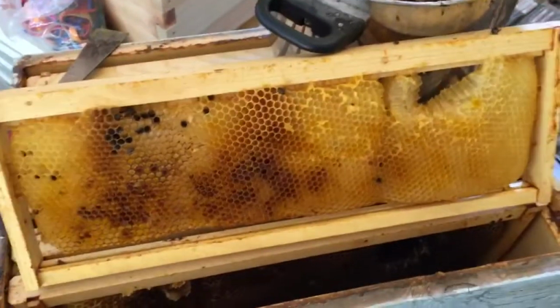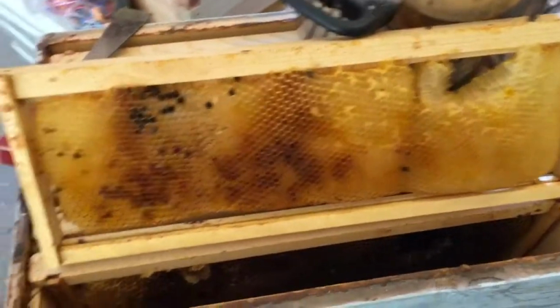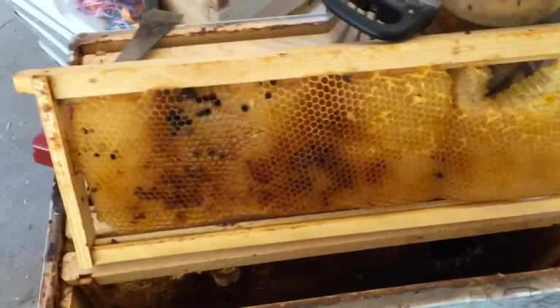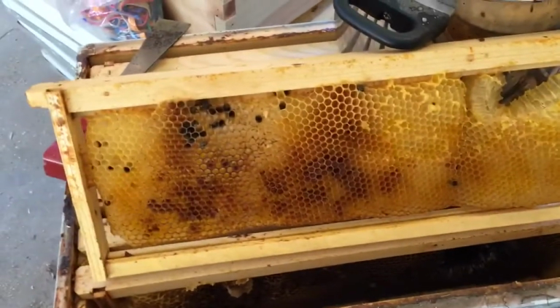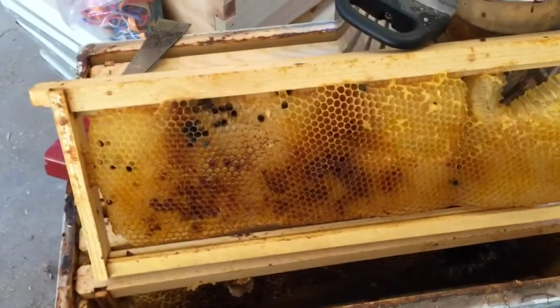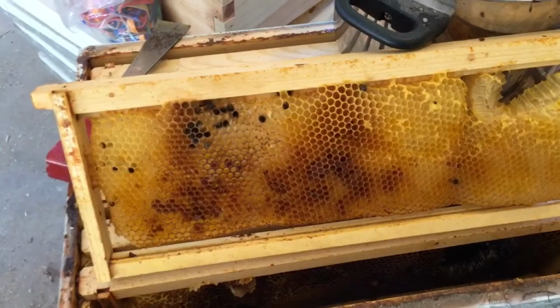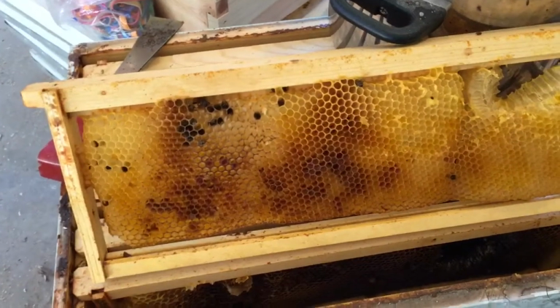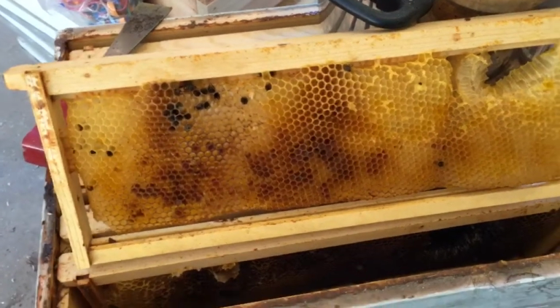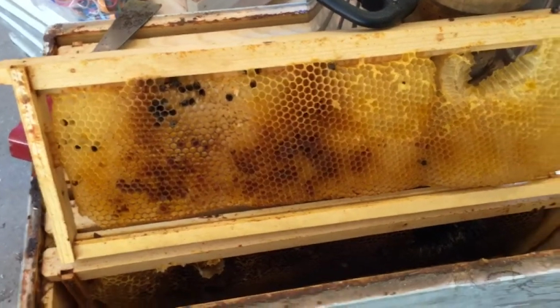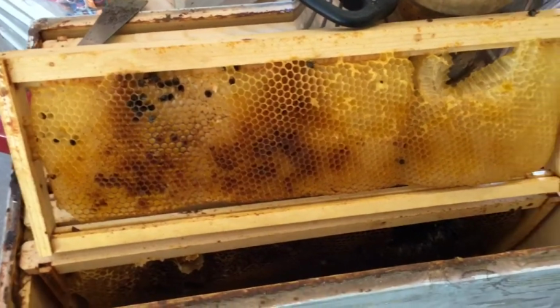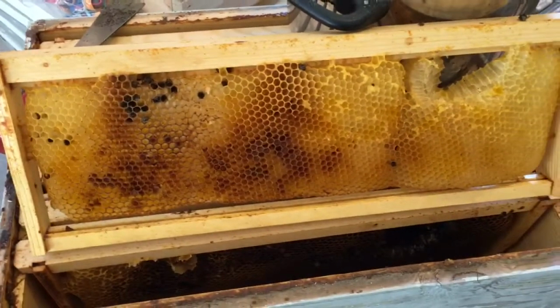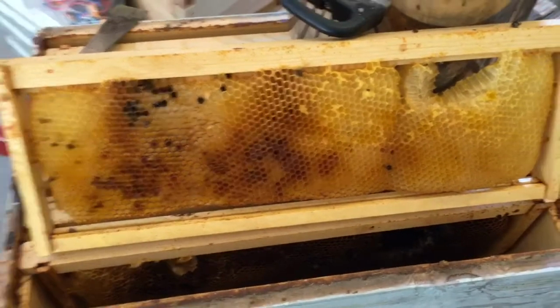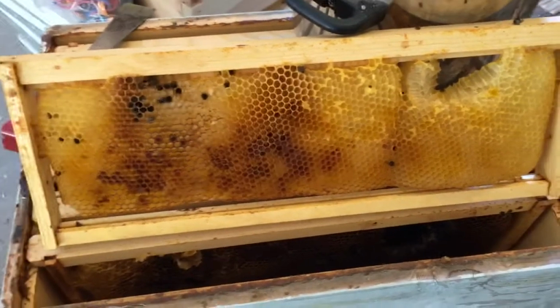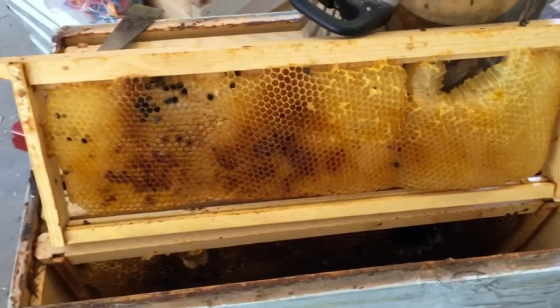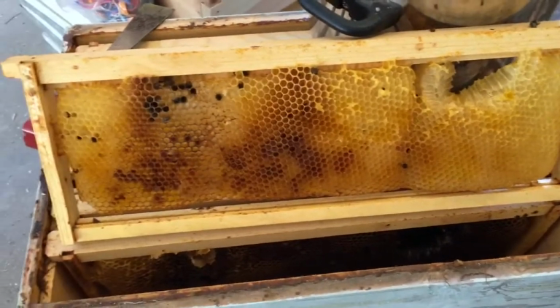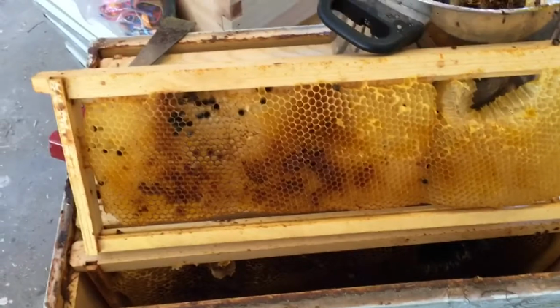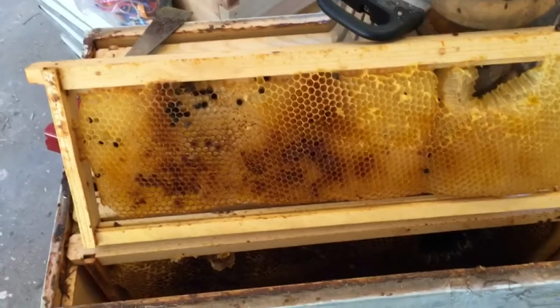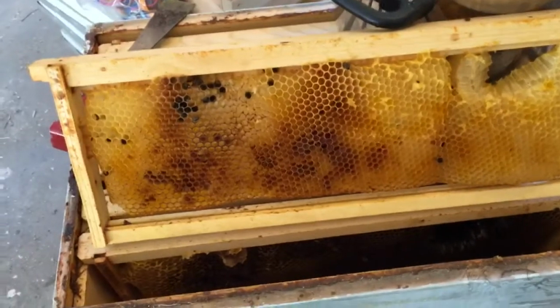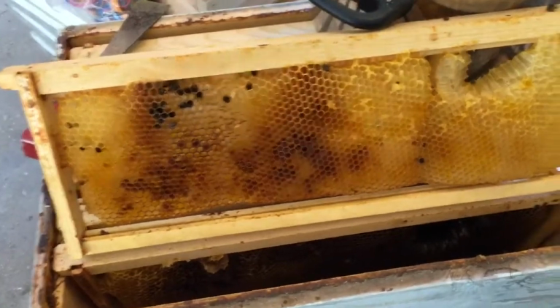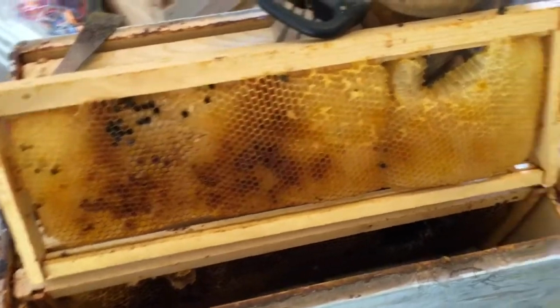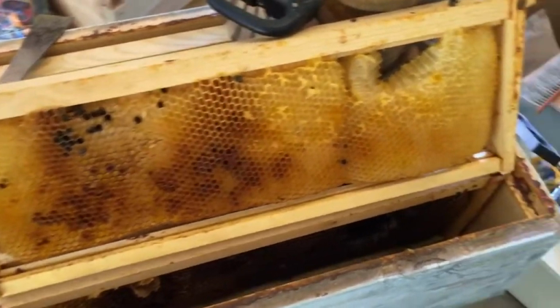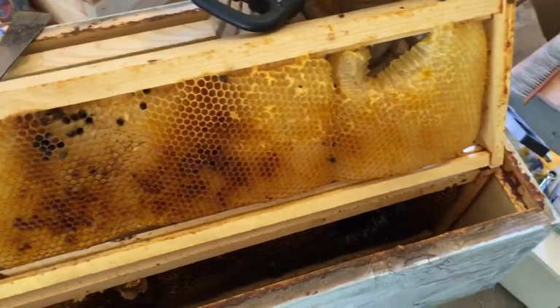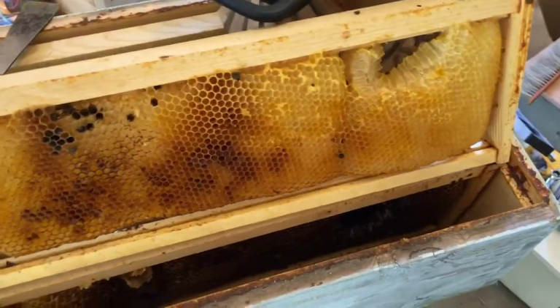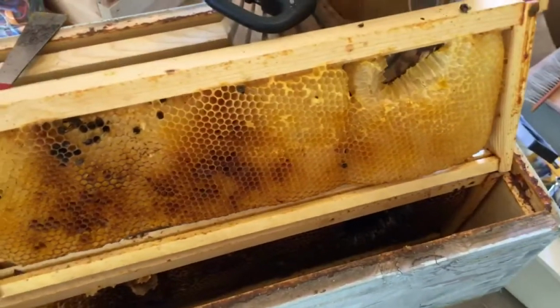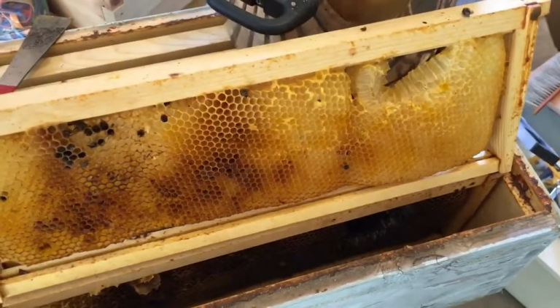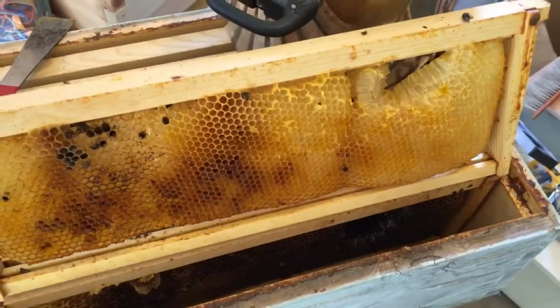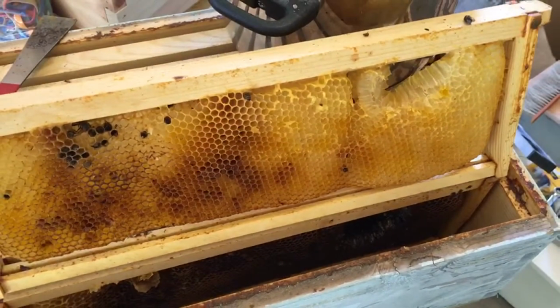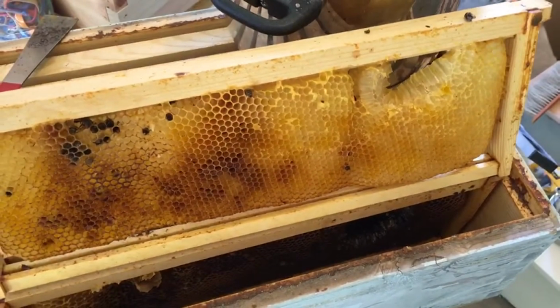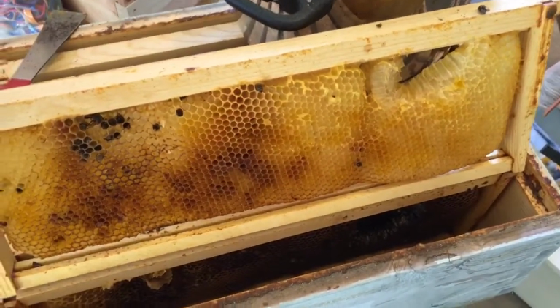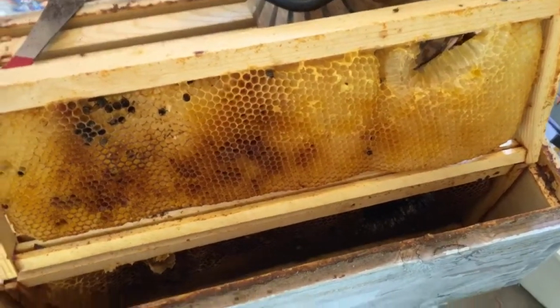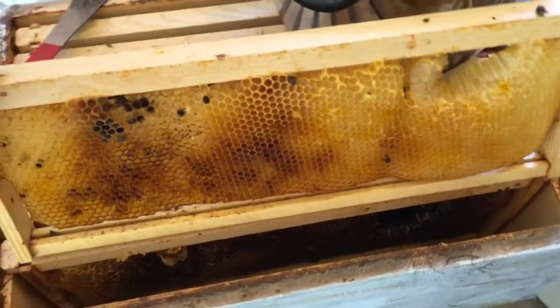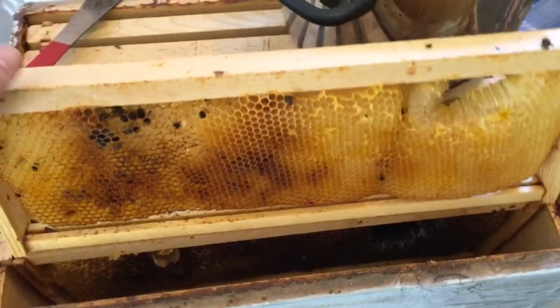So I wanted to just show you. This is a dead out from last year. I'm just trying to clean up and get this ready for installation in another hive.